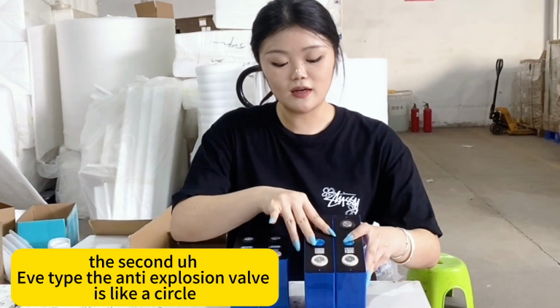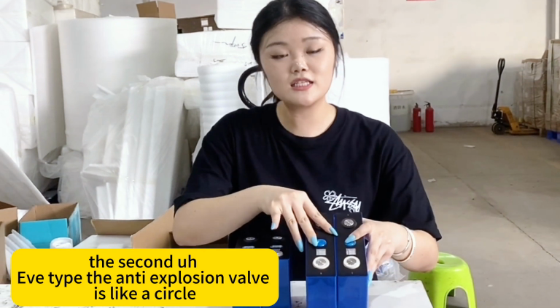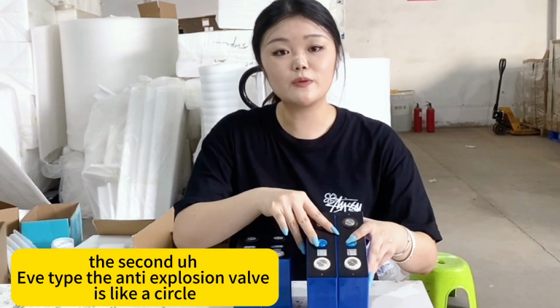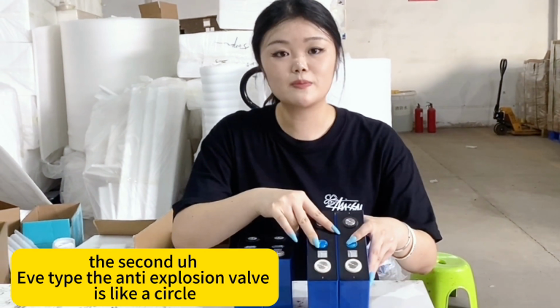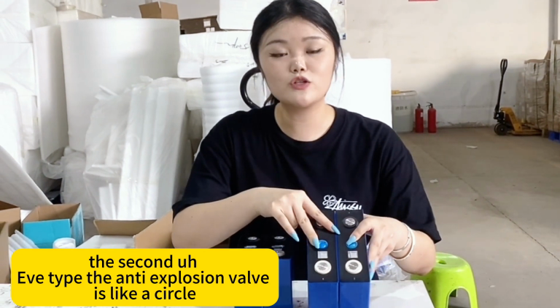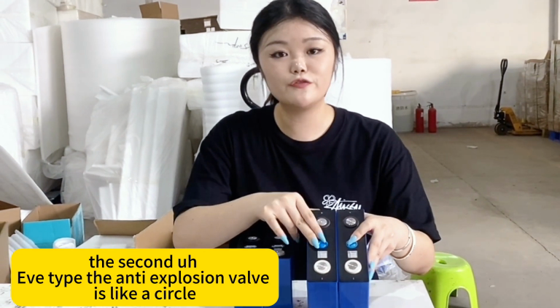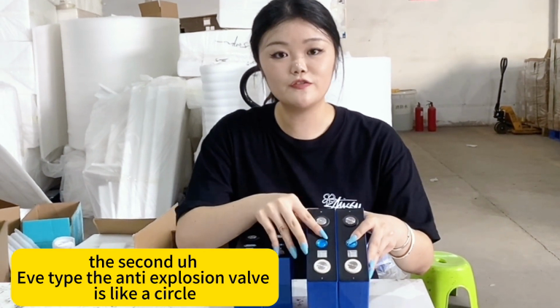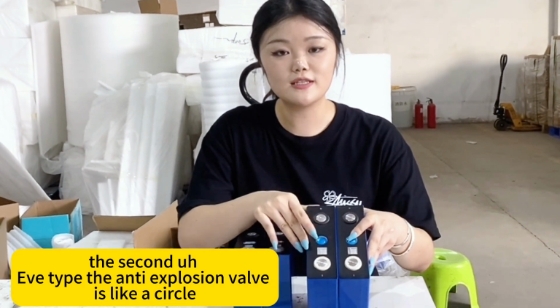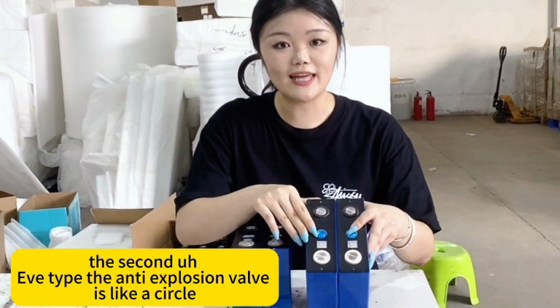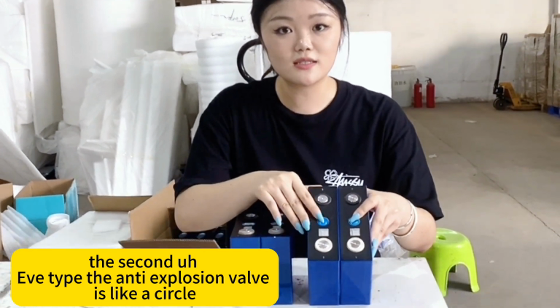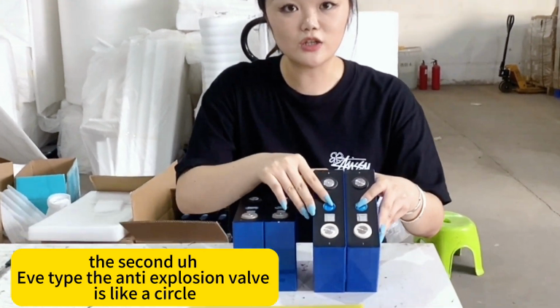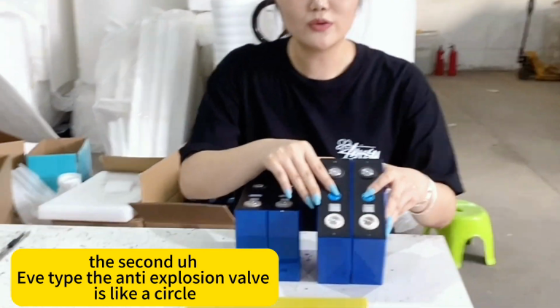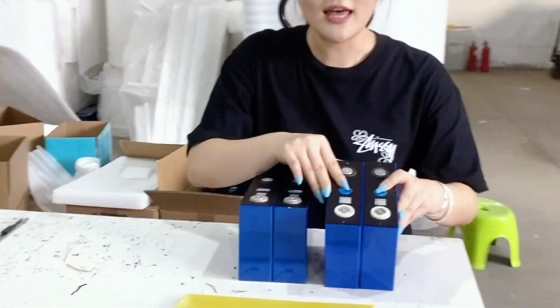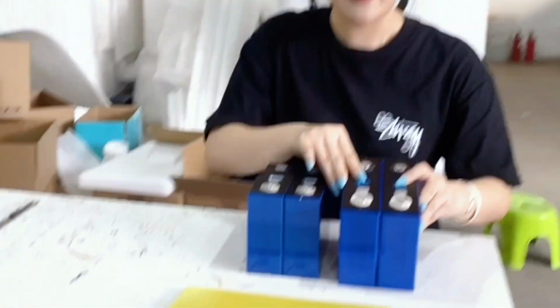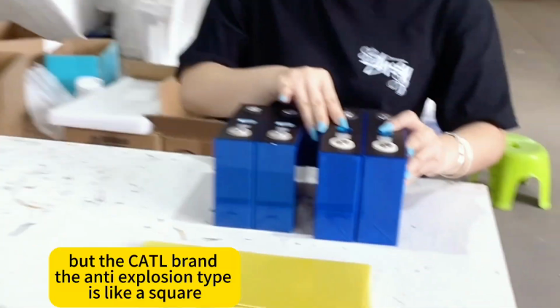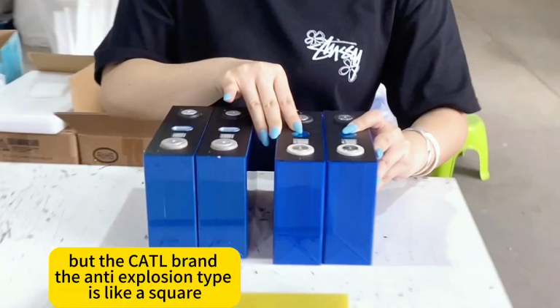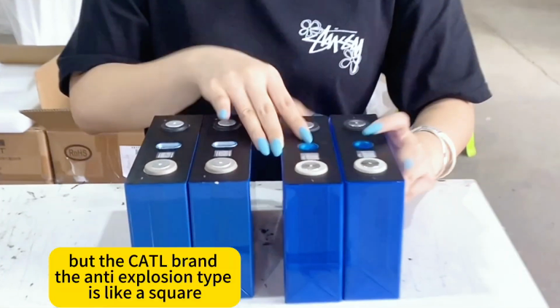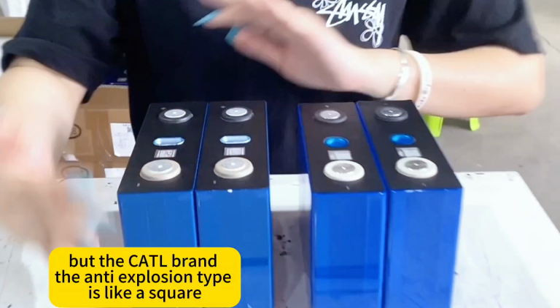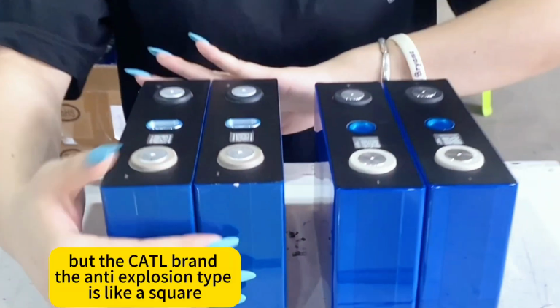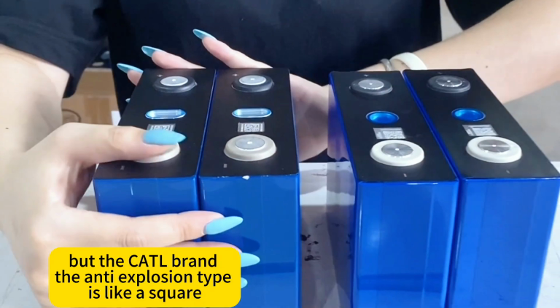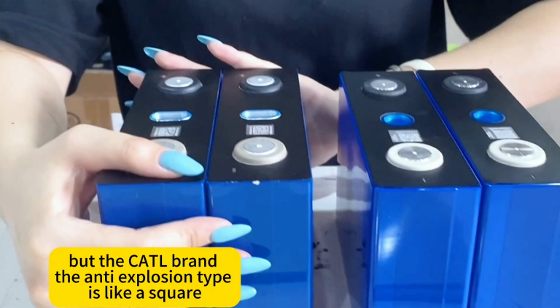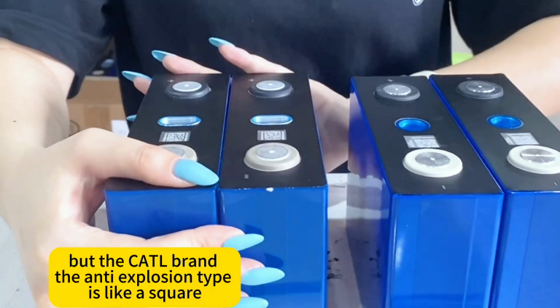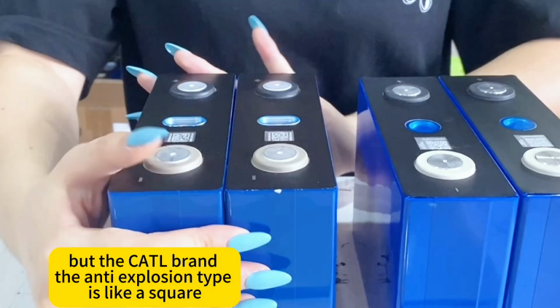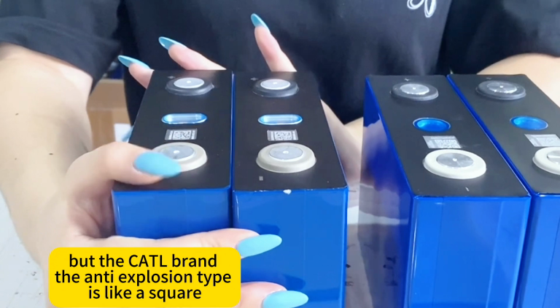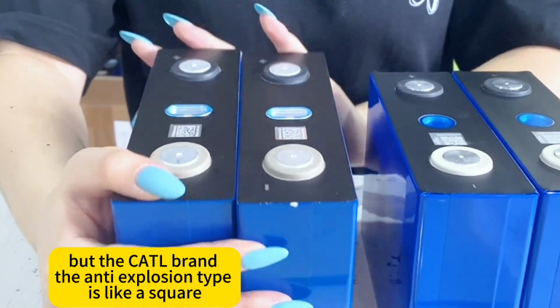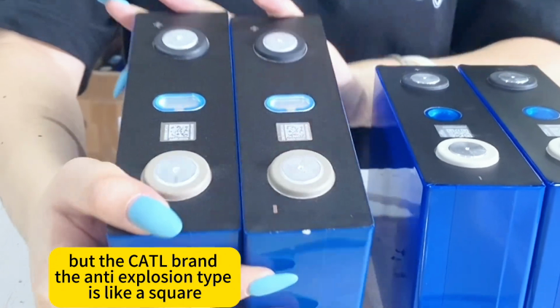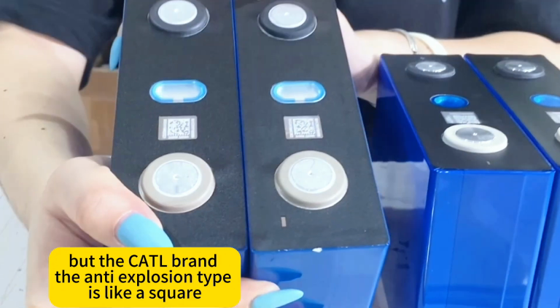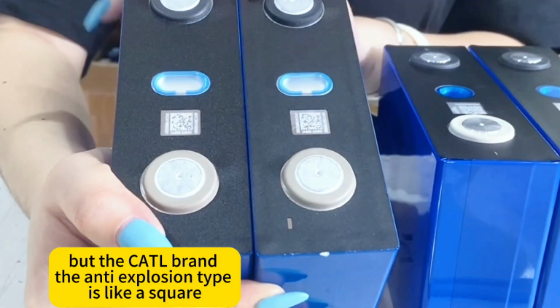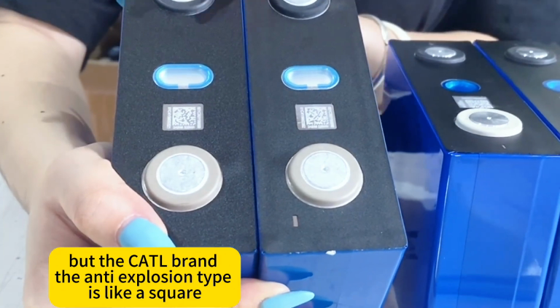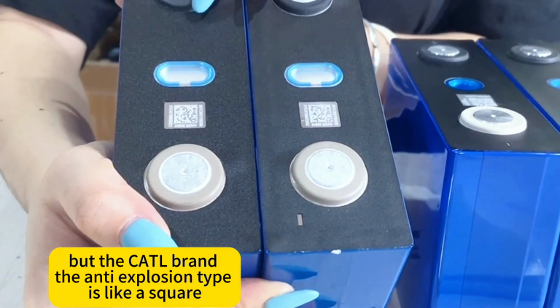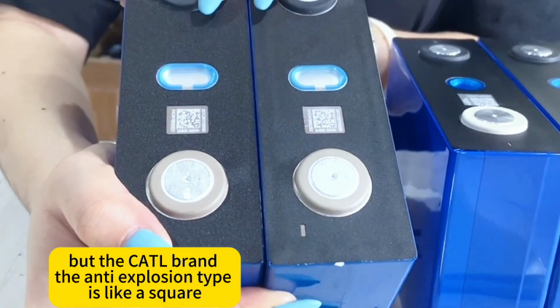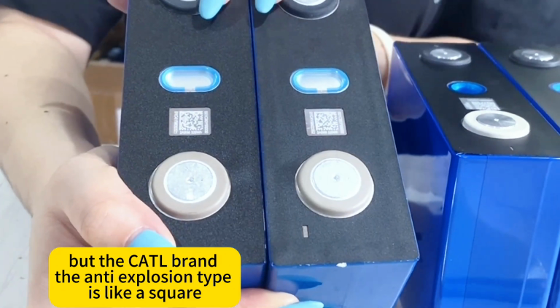The EVE type anti-explosion valve is like a circle, but the cocktail brand anti-explosion valve is like a square.